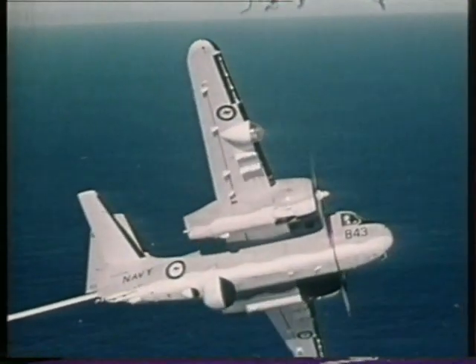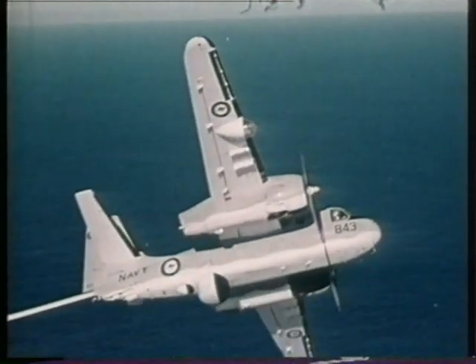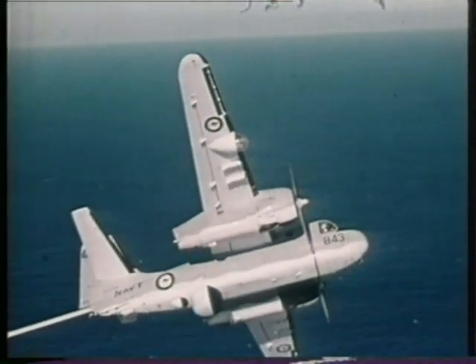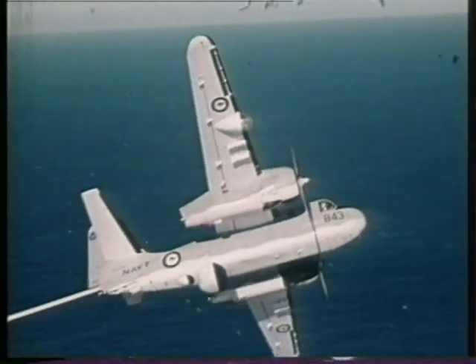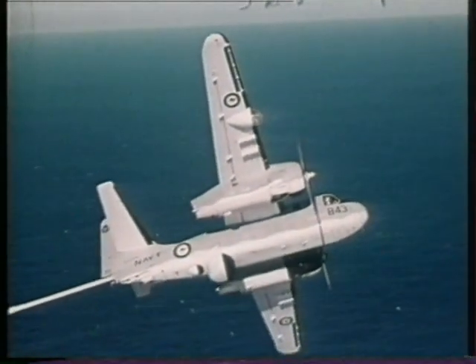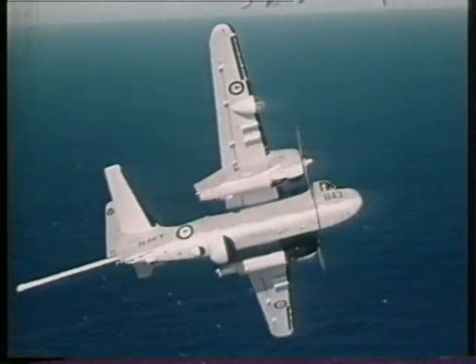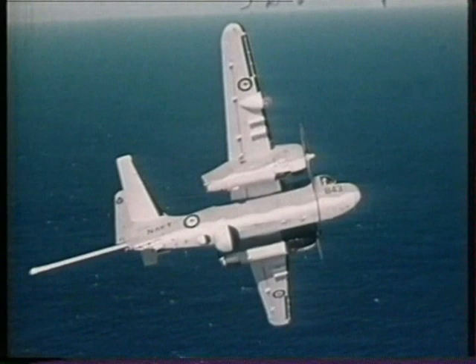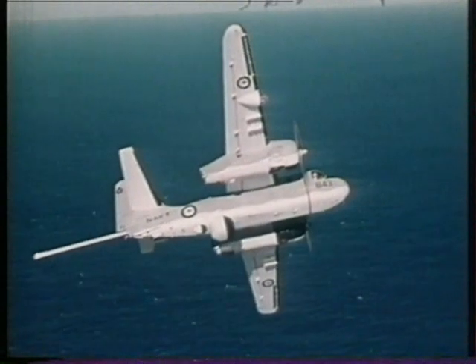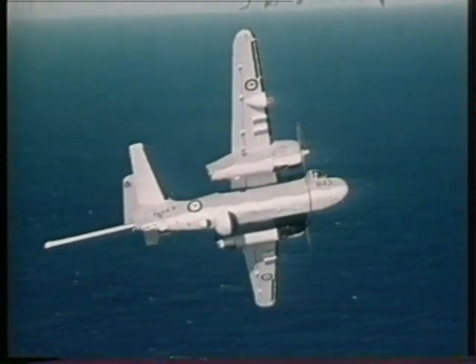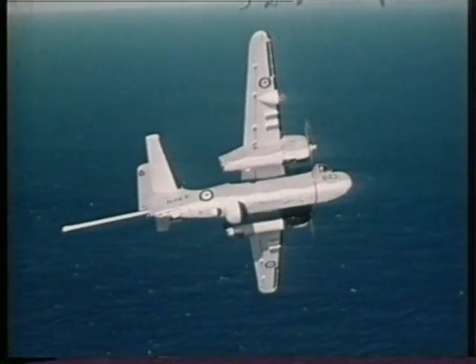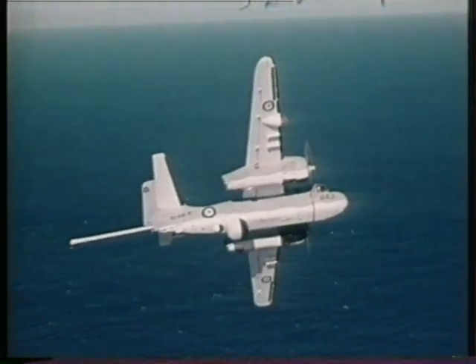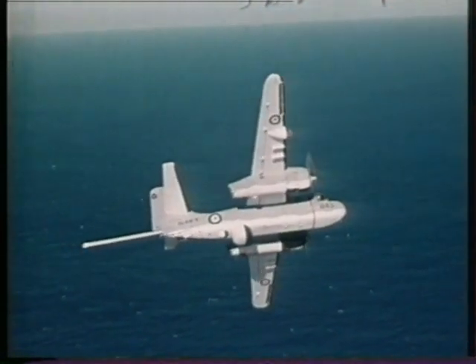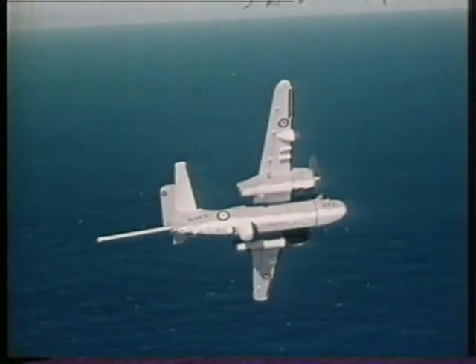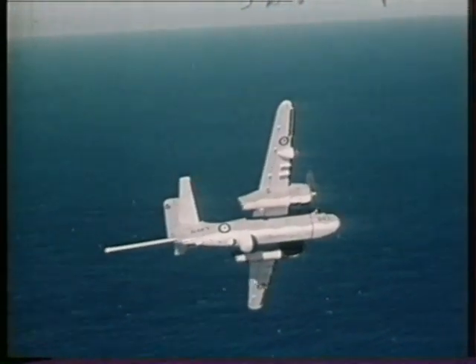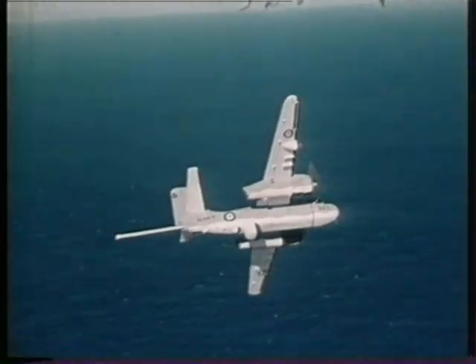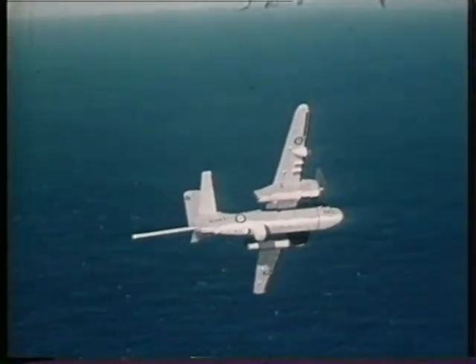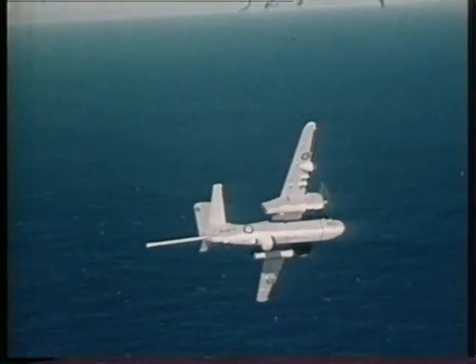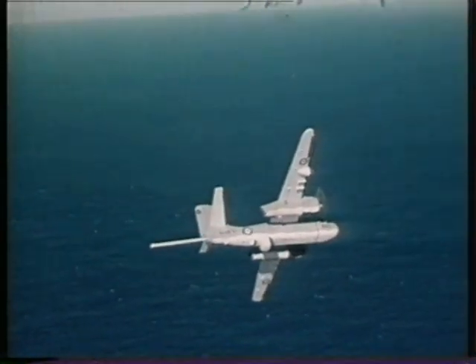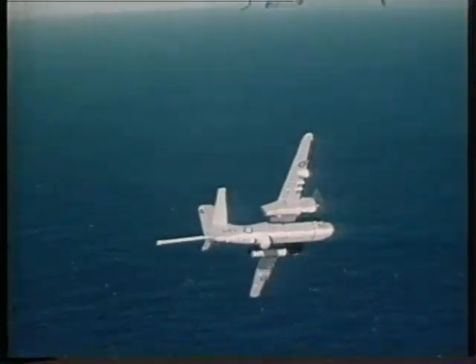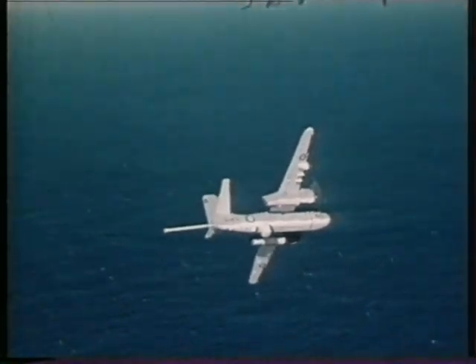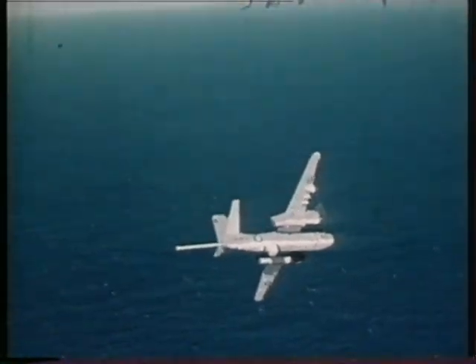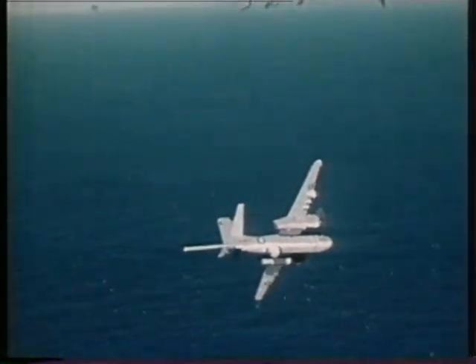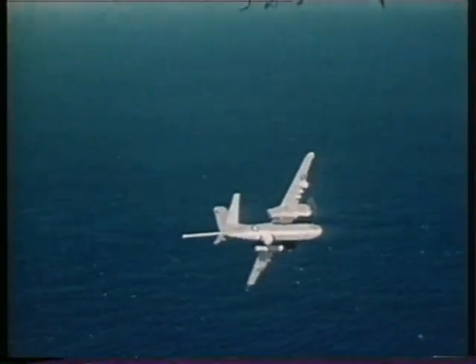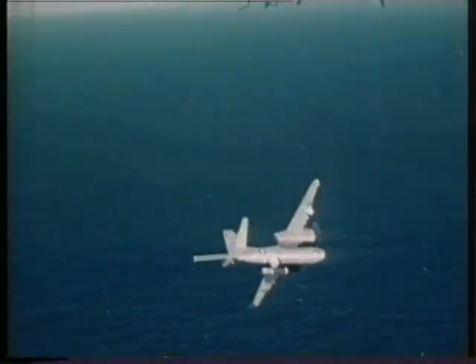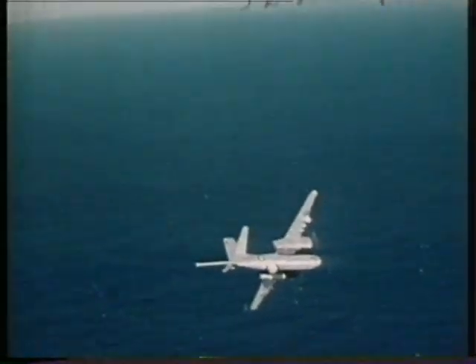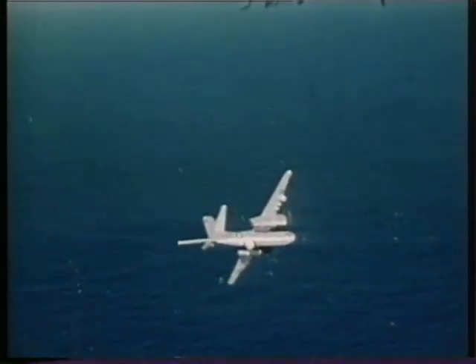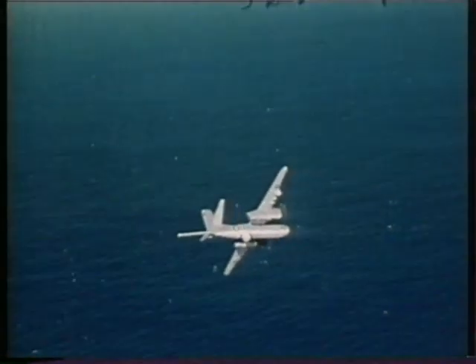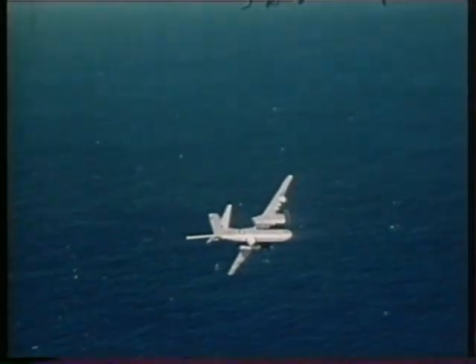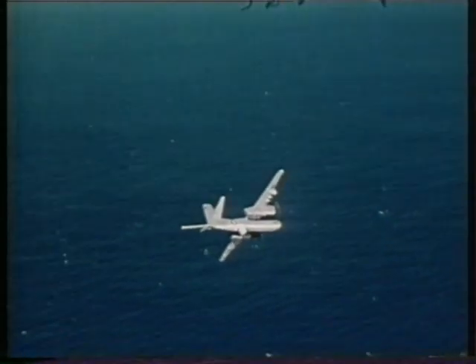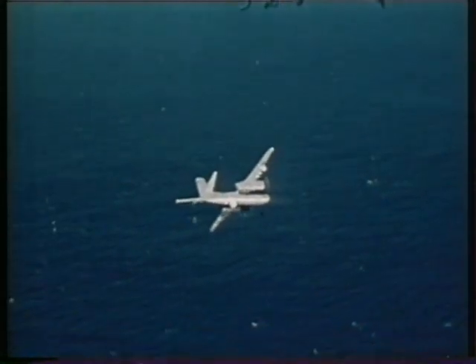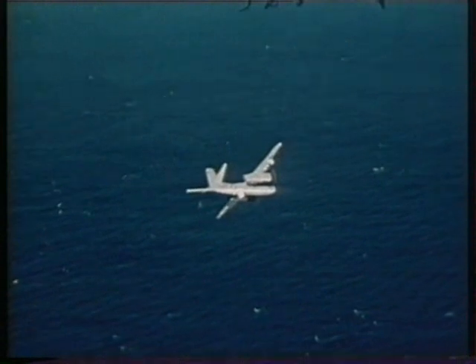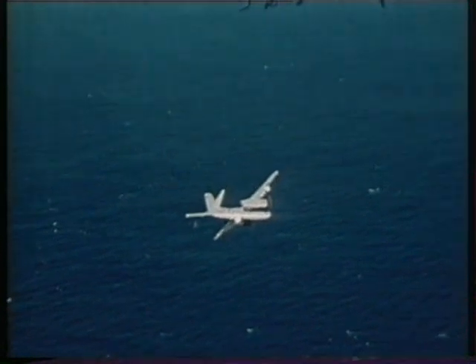In 1967, 14 Grumman Trackers were ordered as anti-submarine aircraft, replacing the Fairey Gannet.